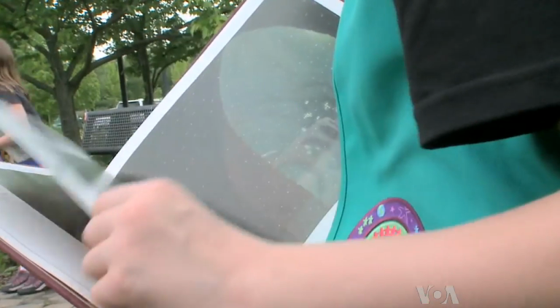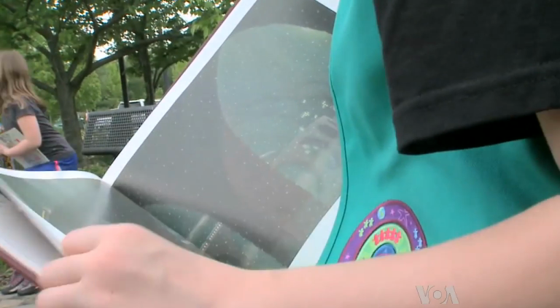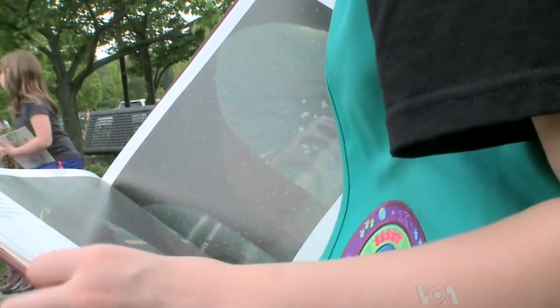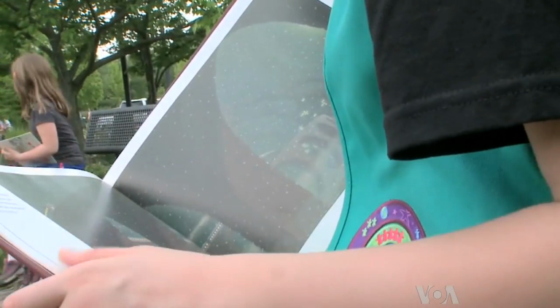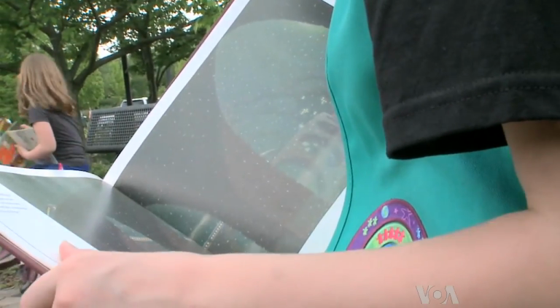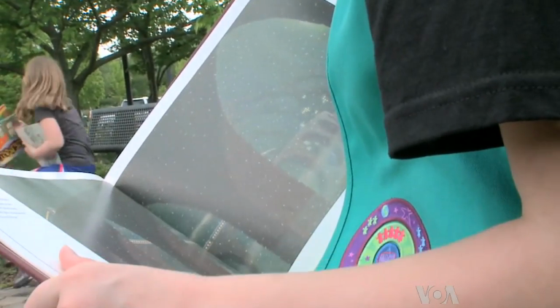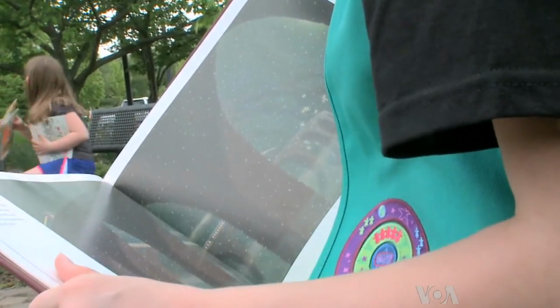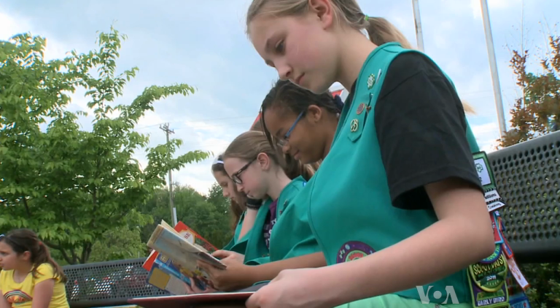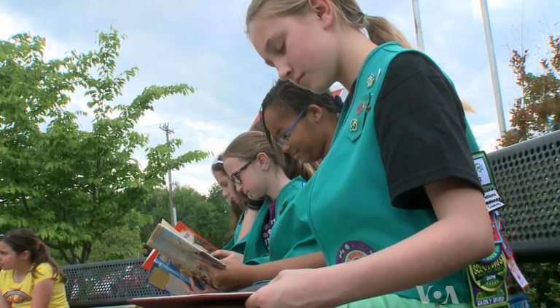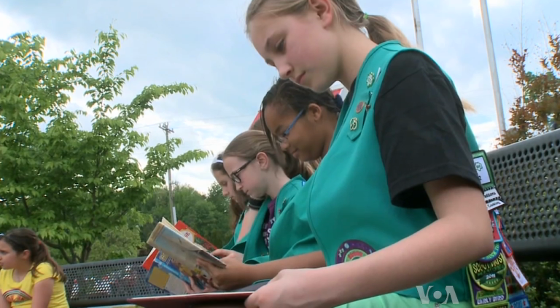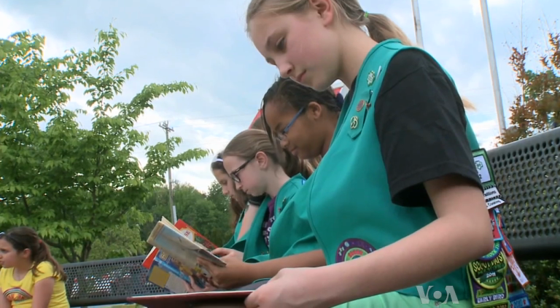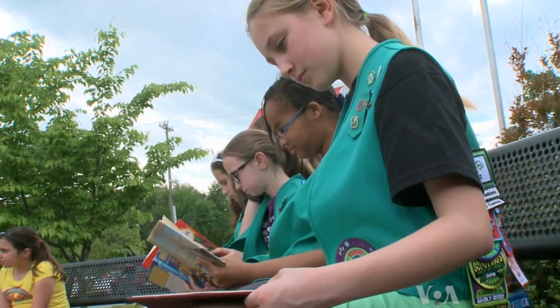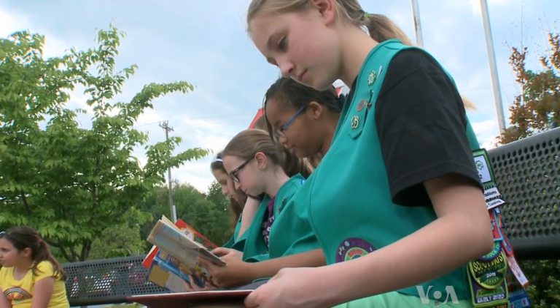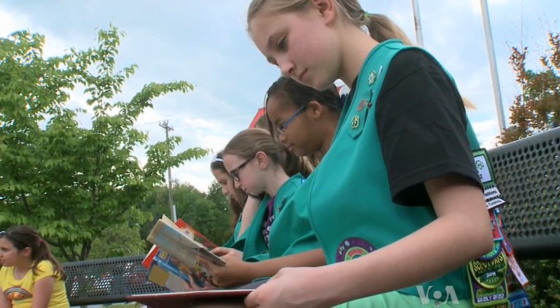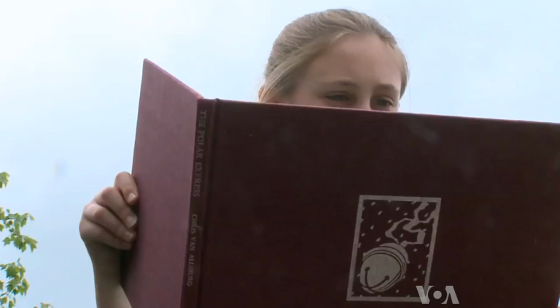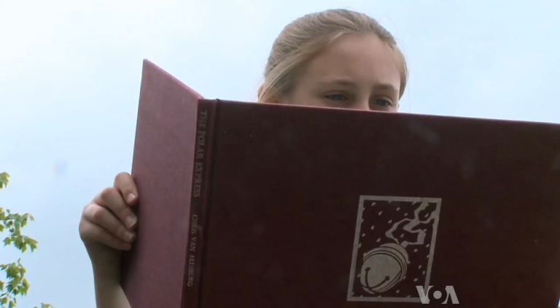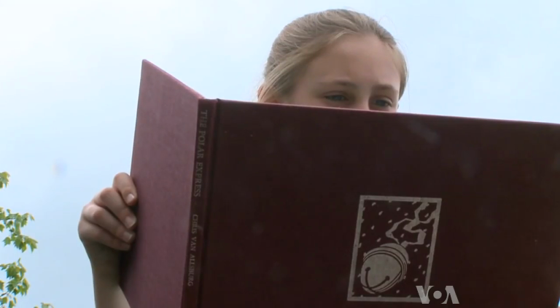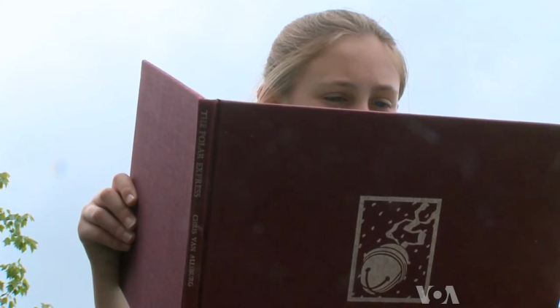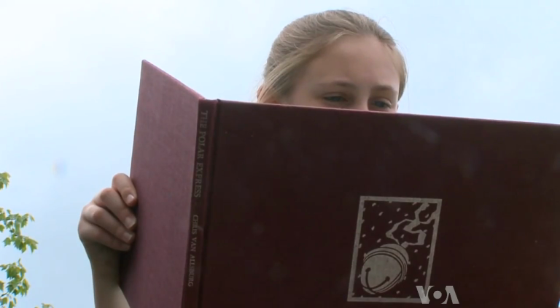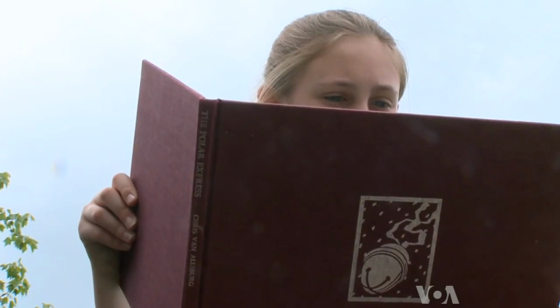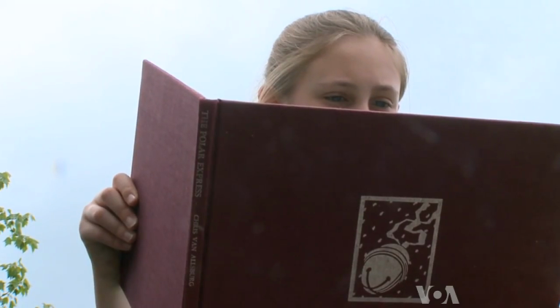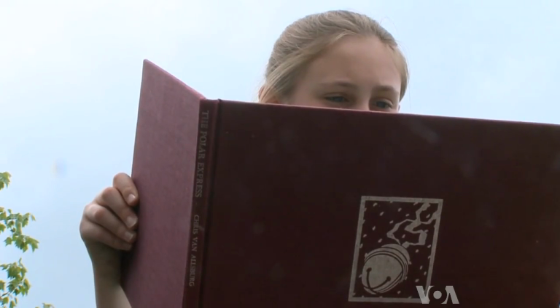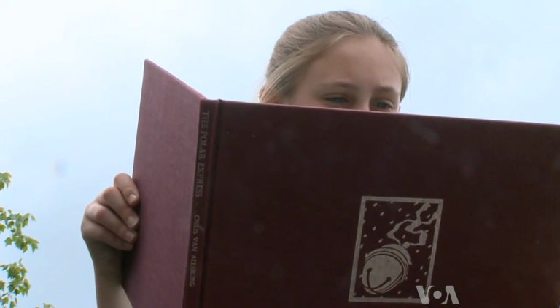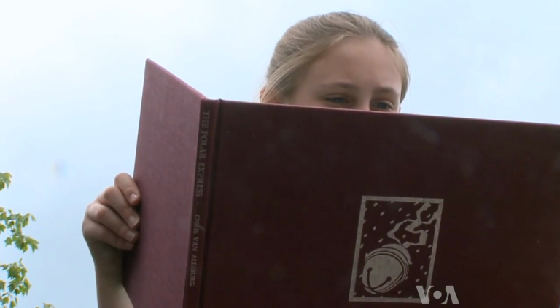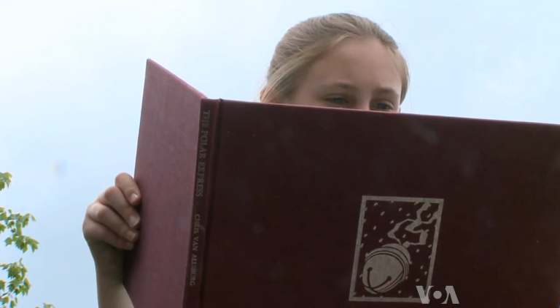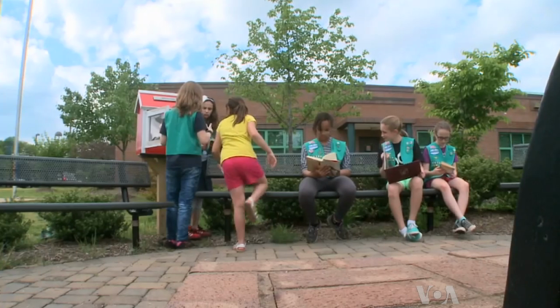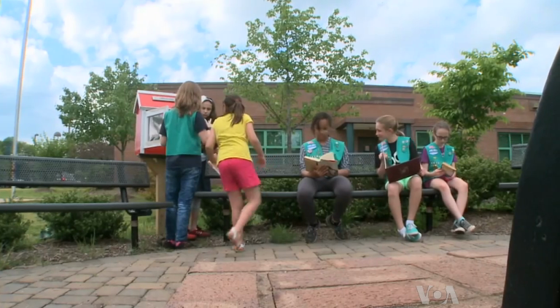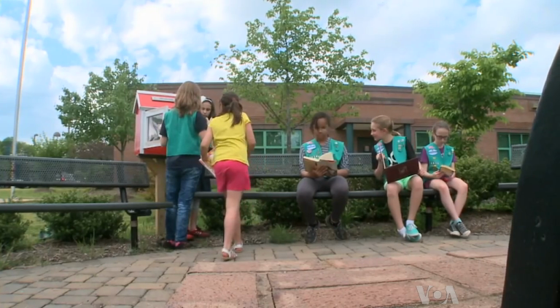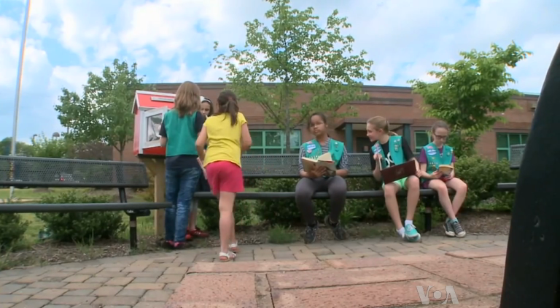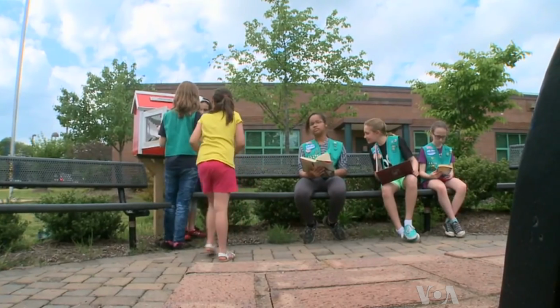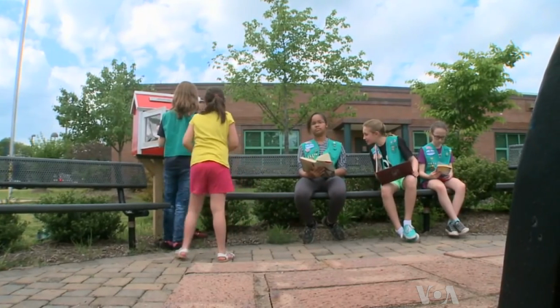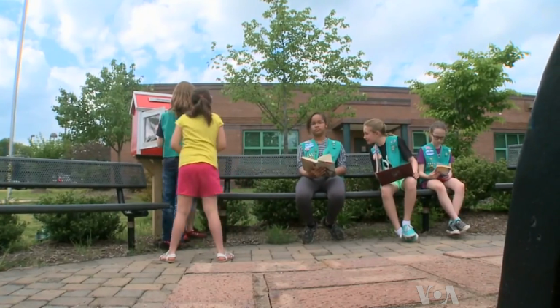A happy ending in any book. For writer Faiza El Masri, I'm Faith Lapidus, VOA News.